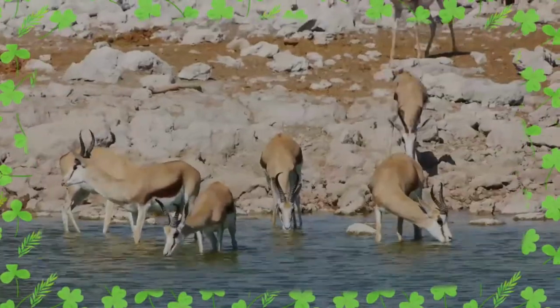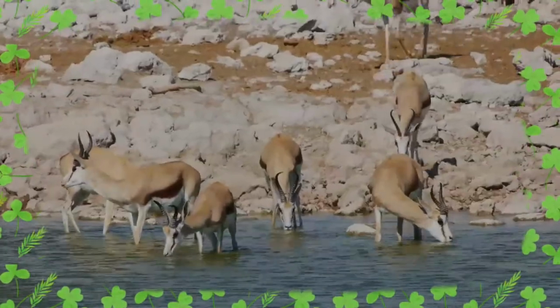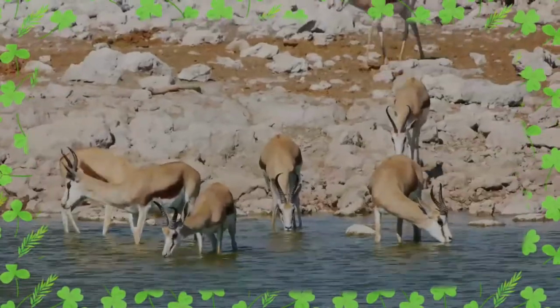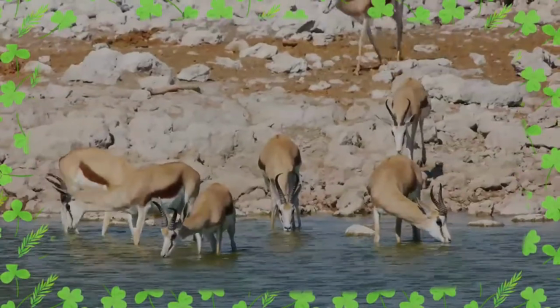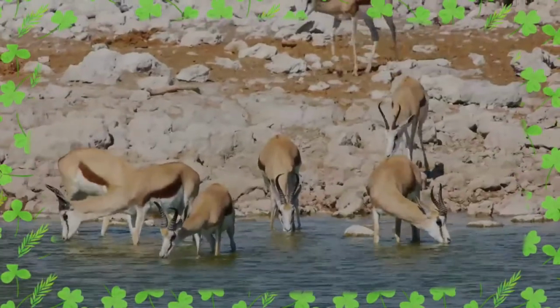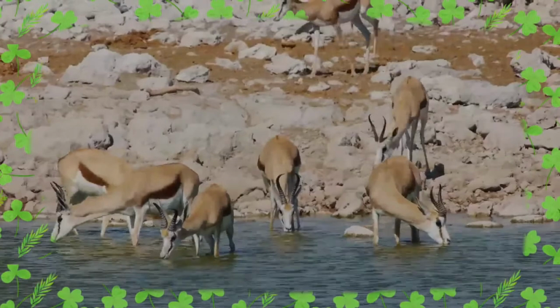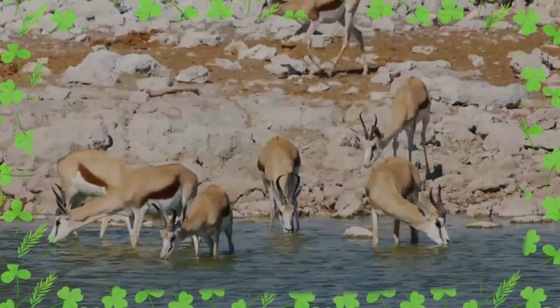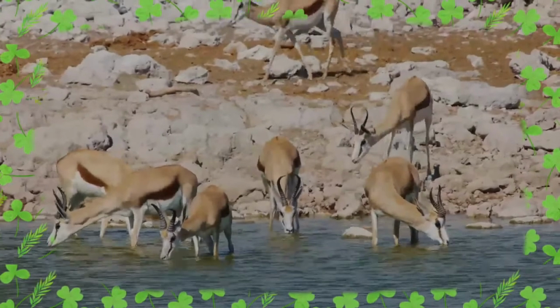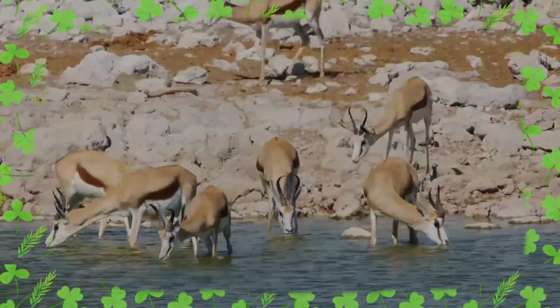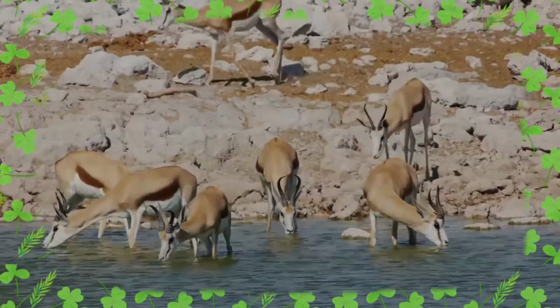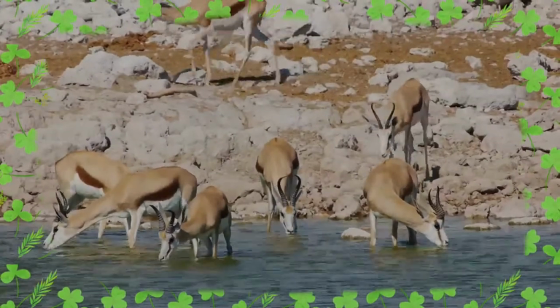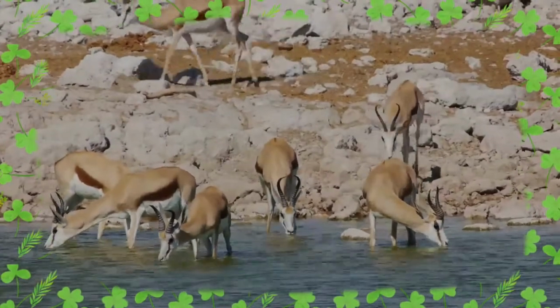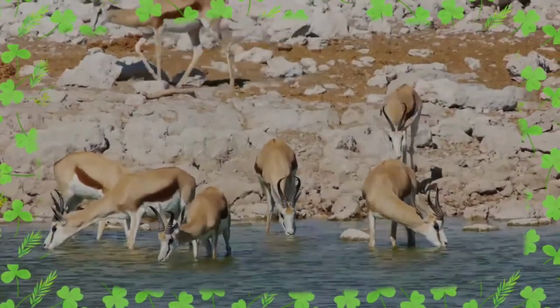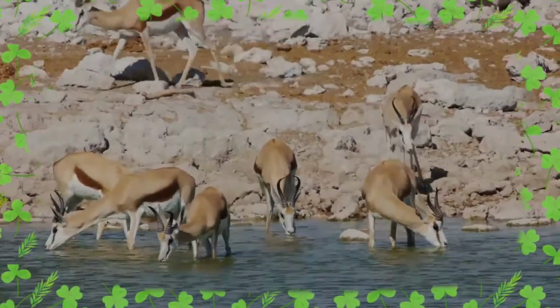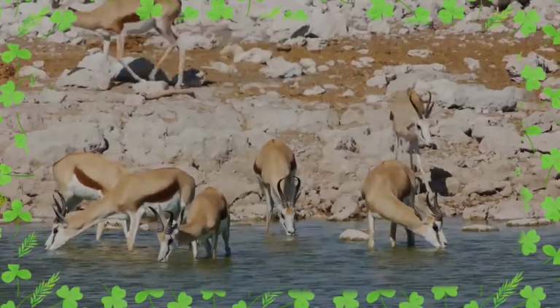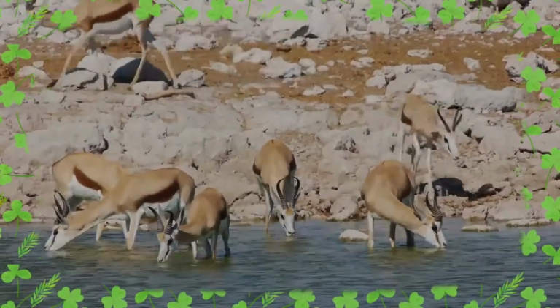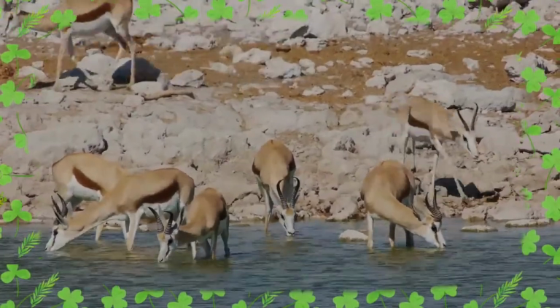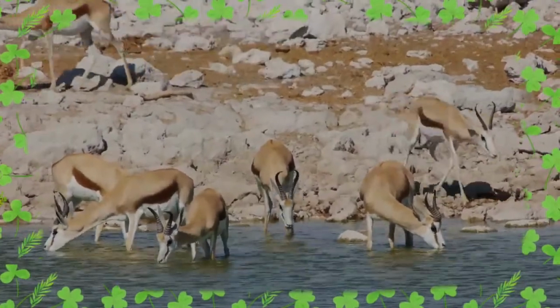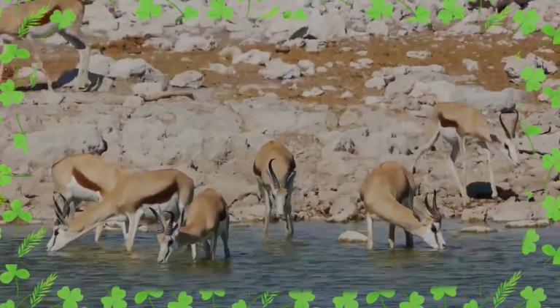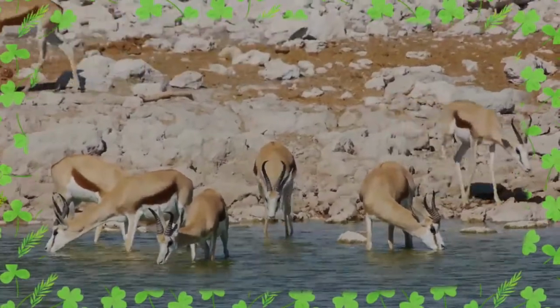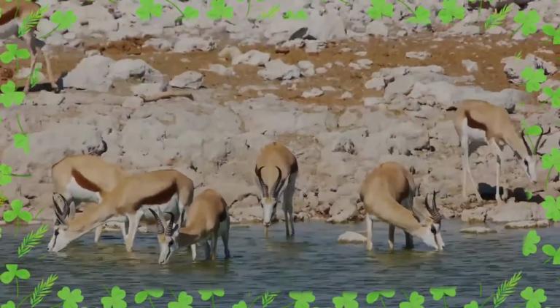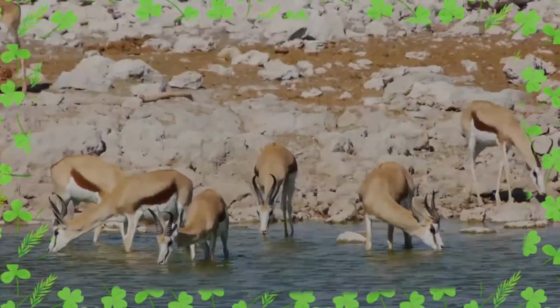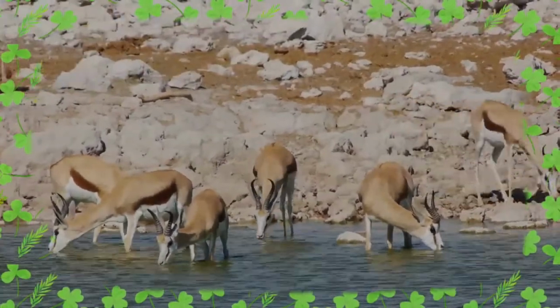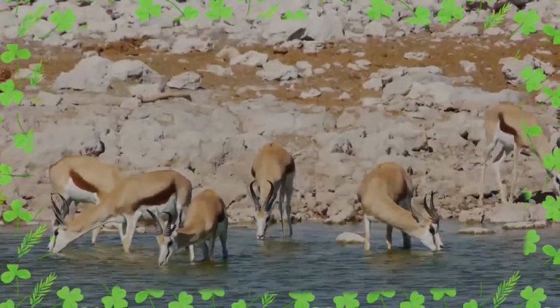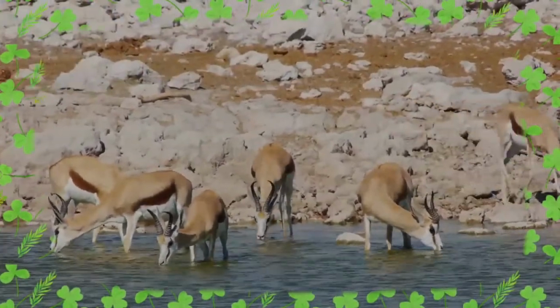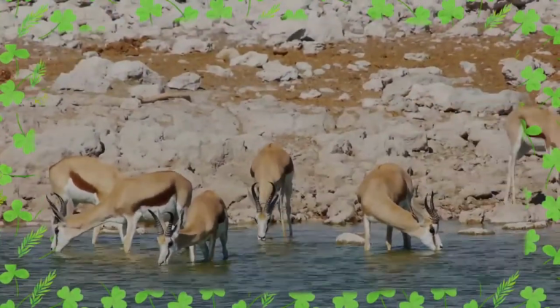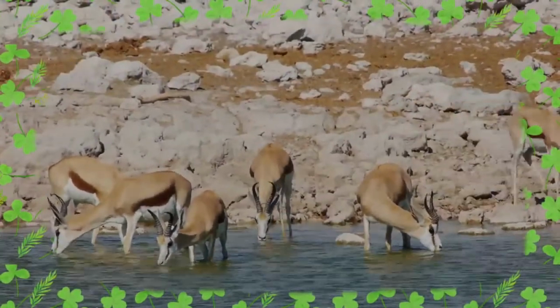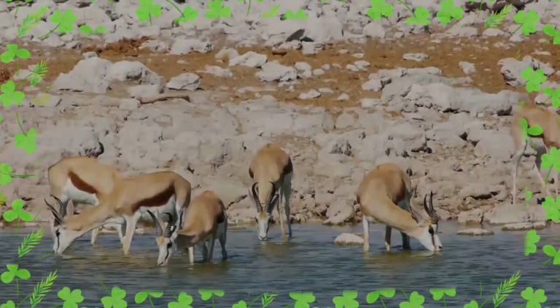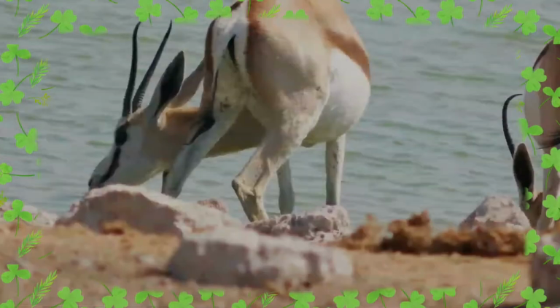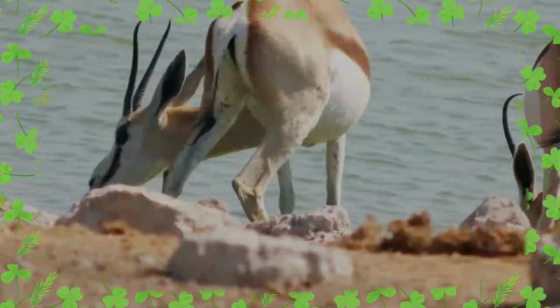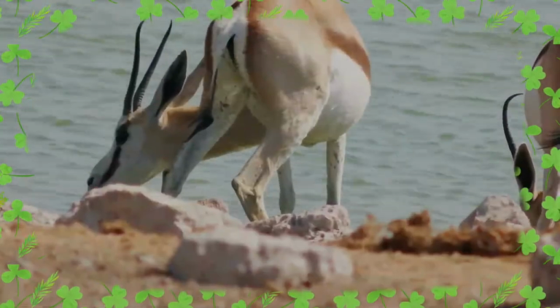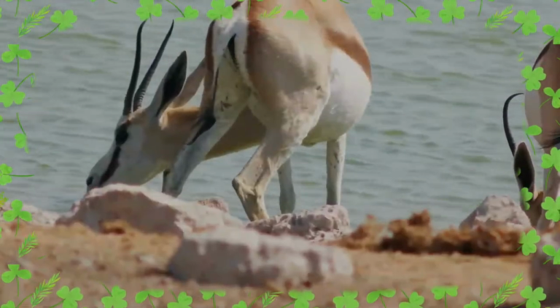They are popular game animals and are valued for their meat and skin. The springbok is the national animal of South Africa.